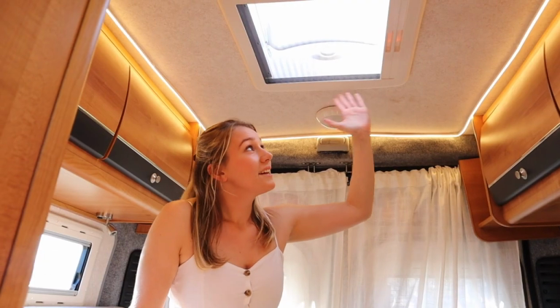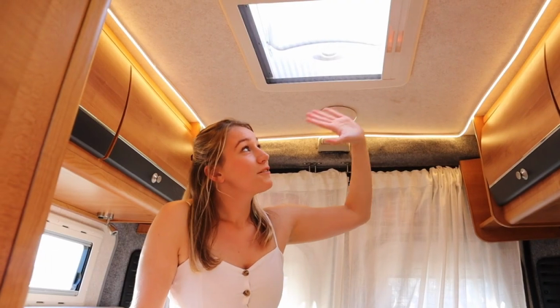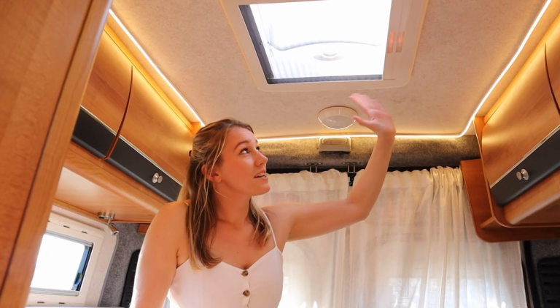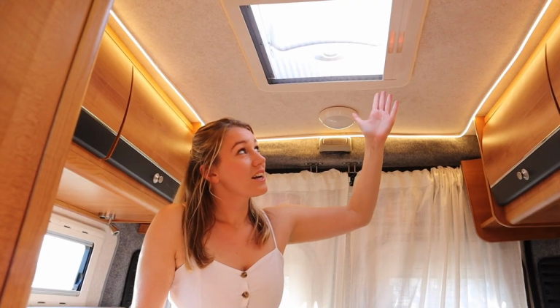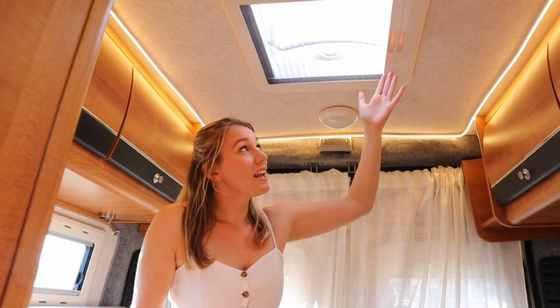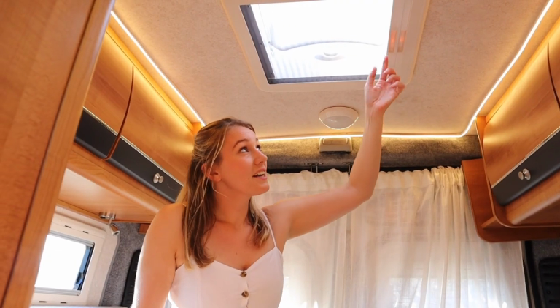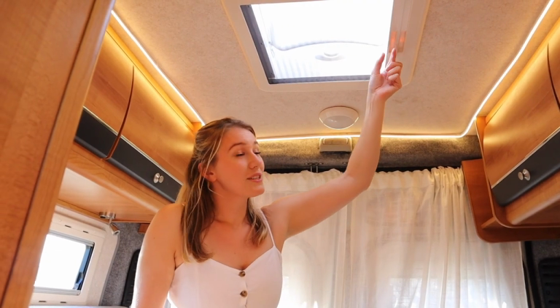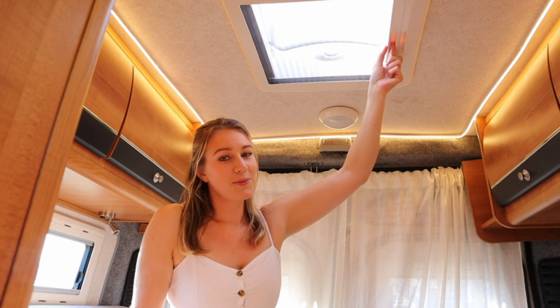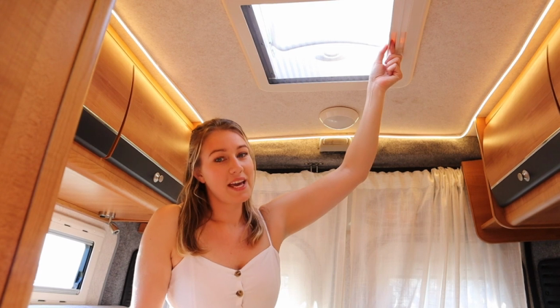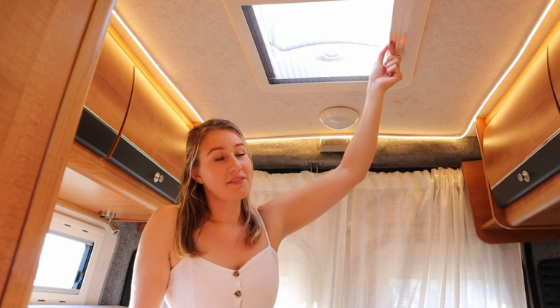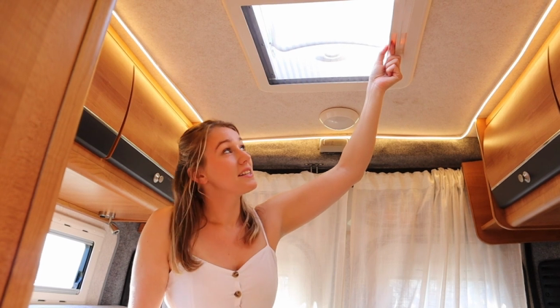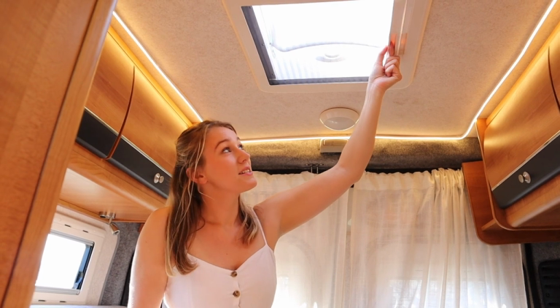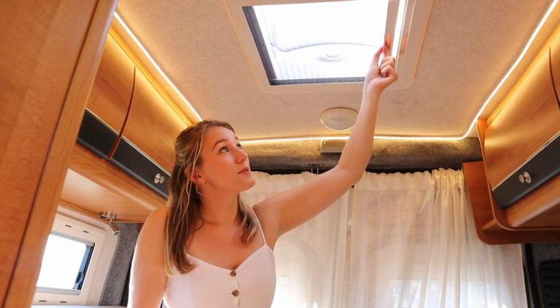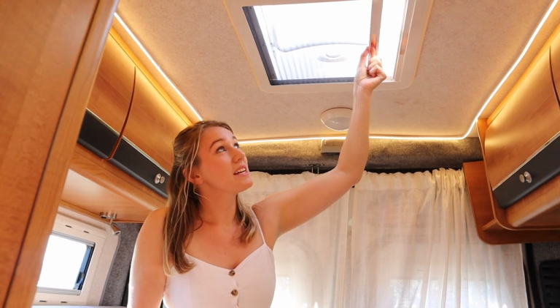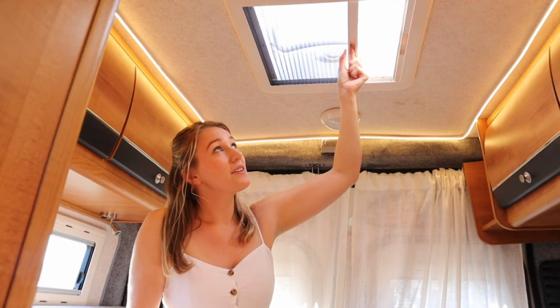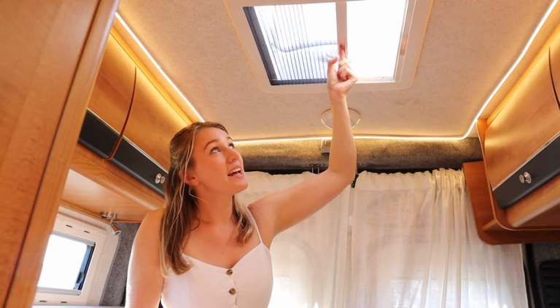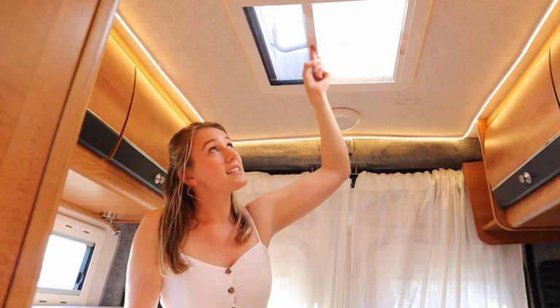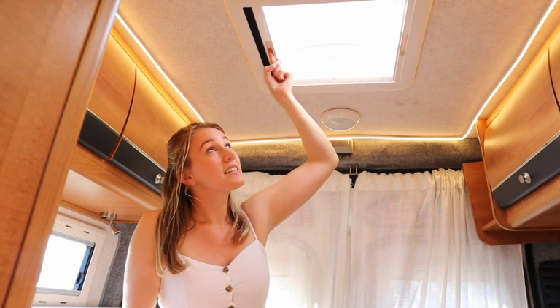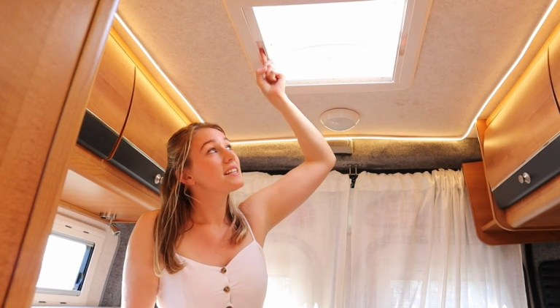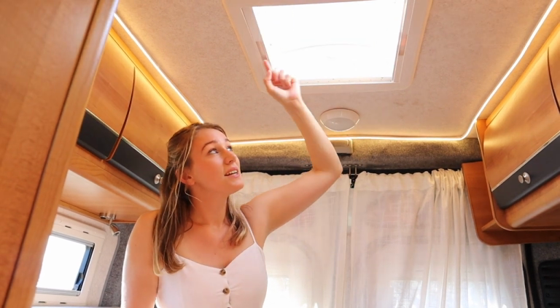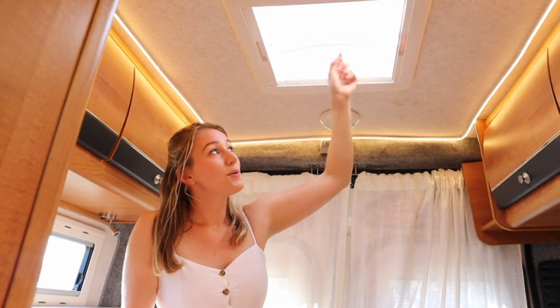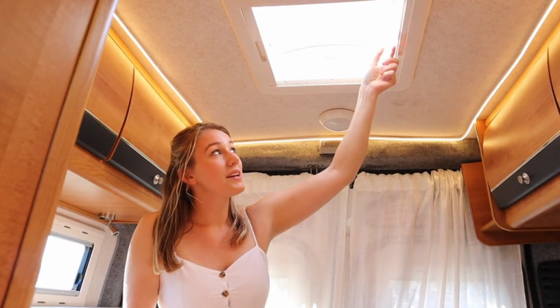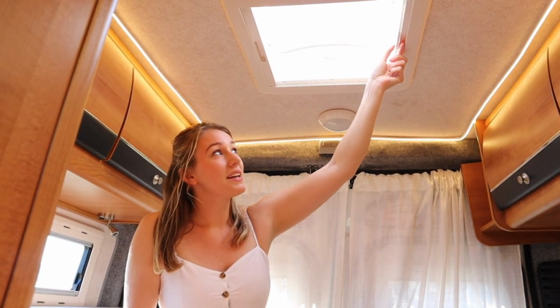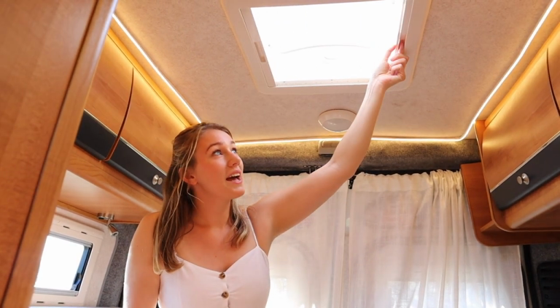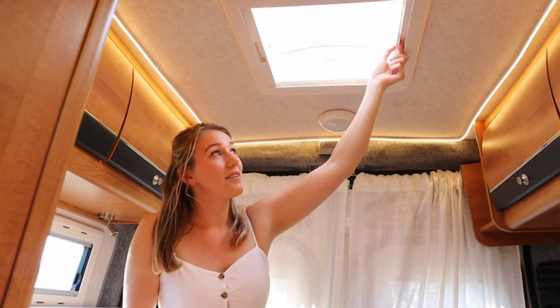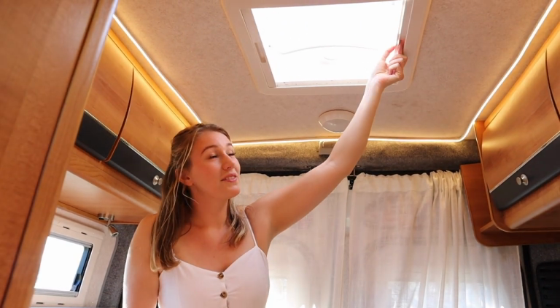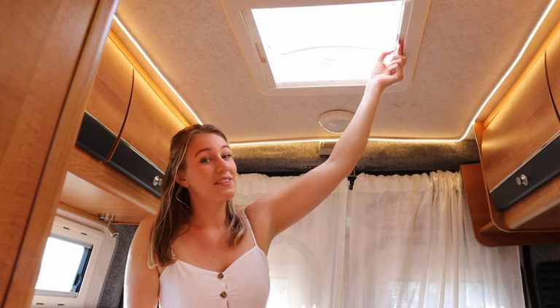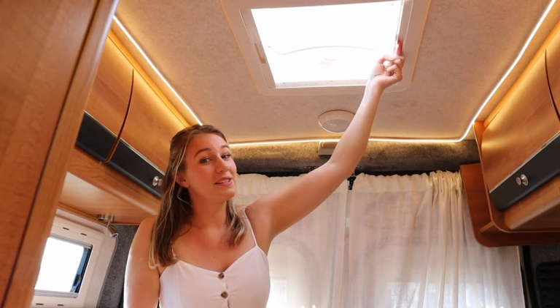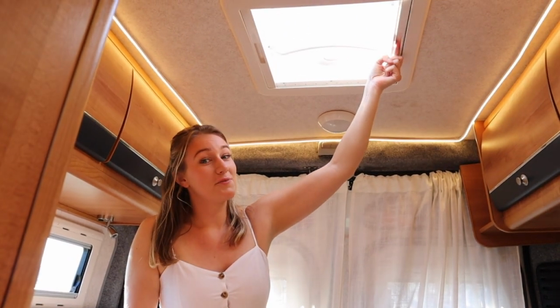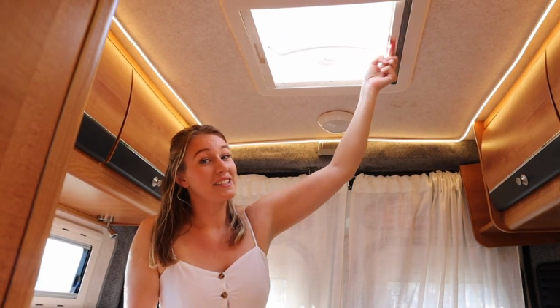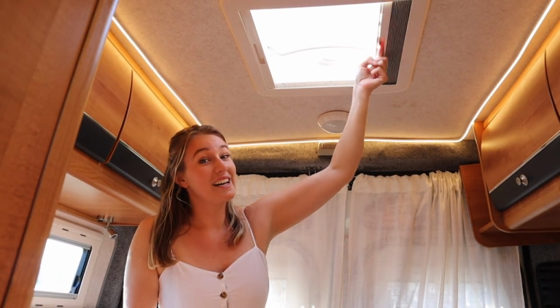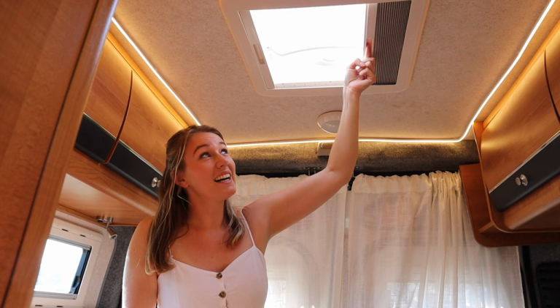And for our skylight we have a mosquito net and a cover that makes it dark.